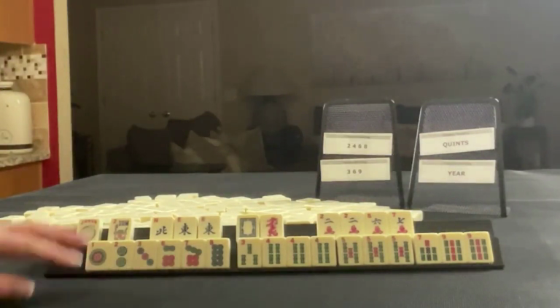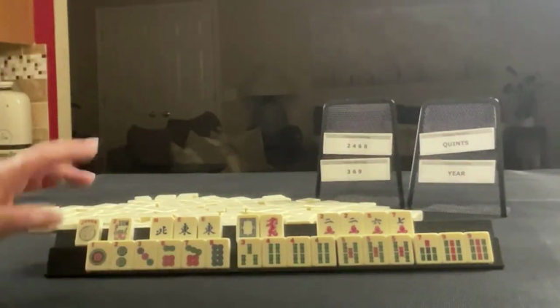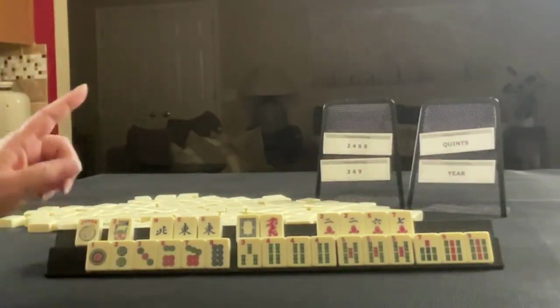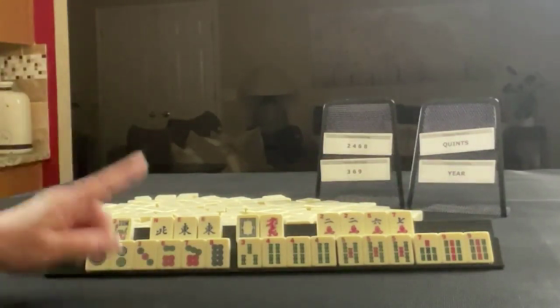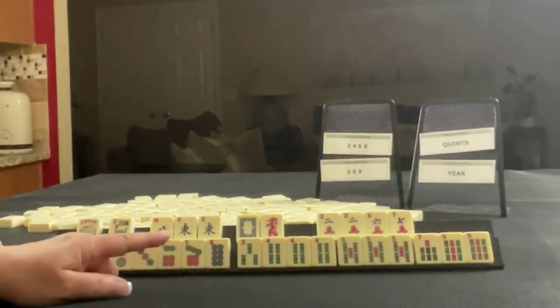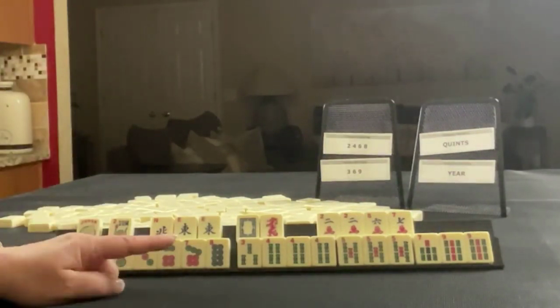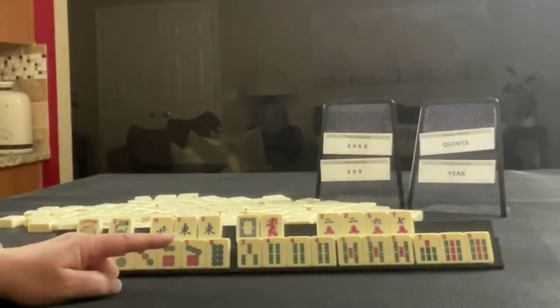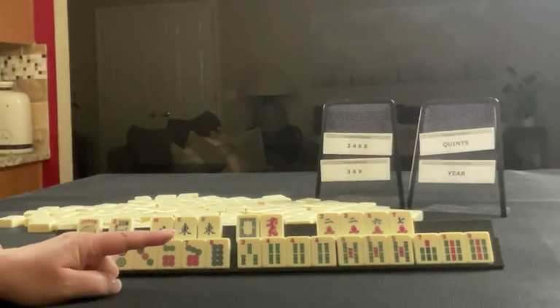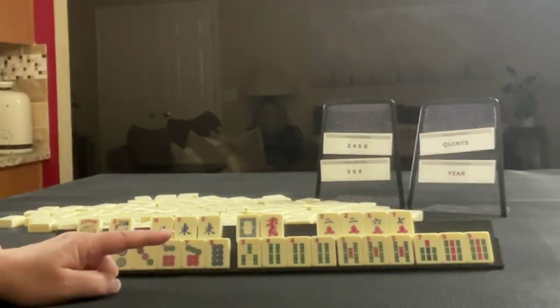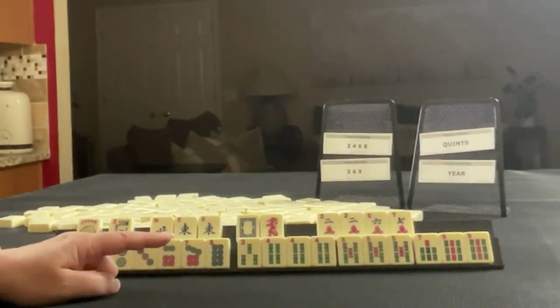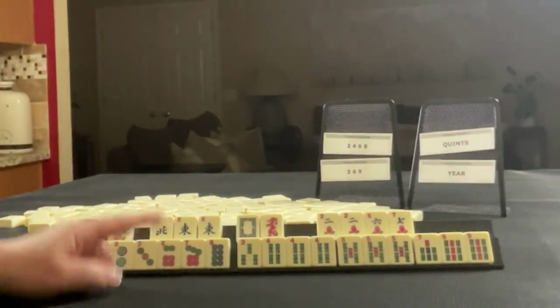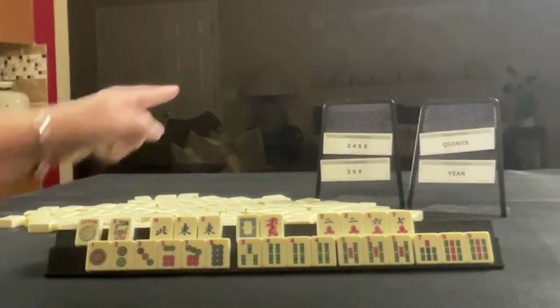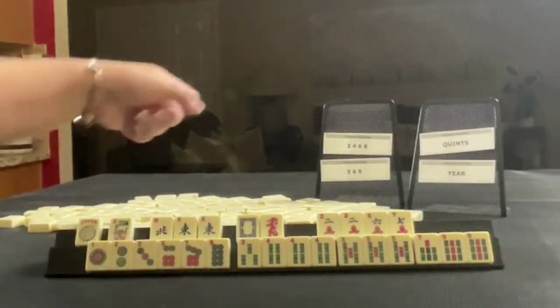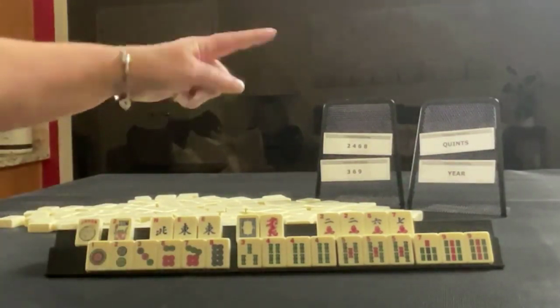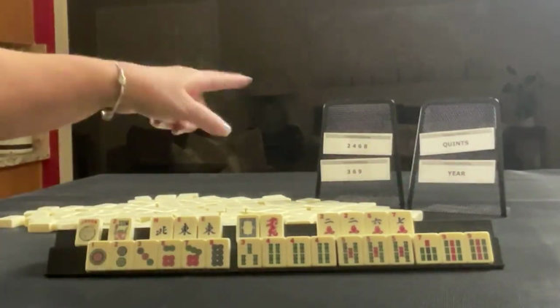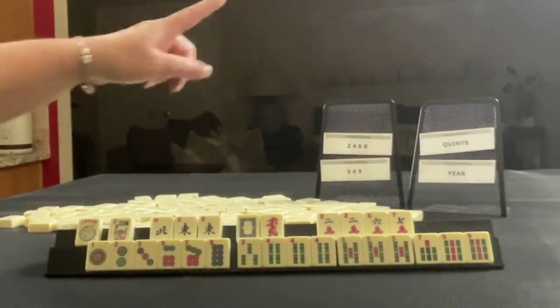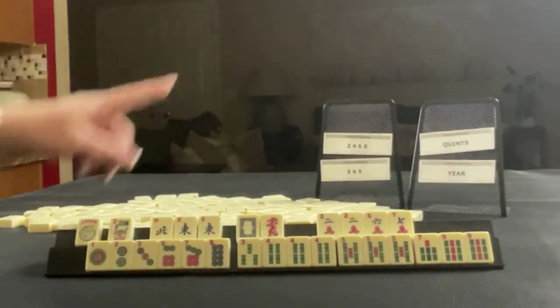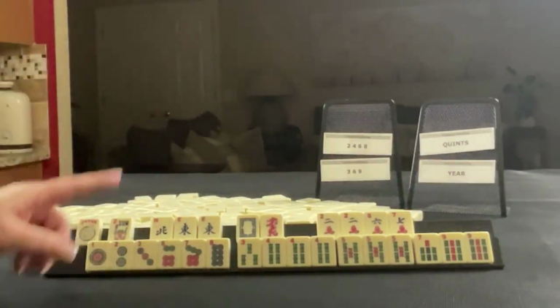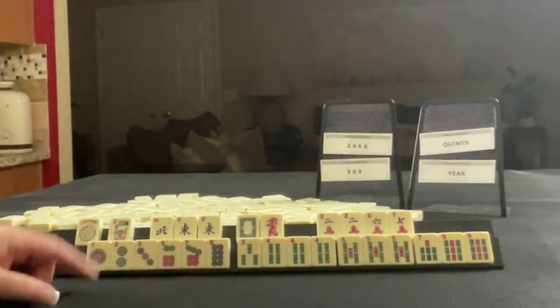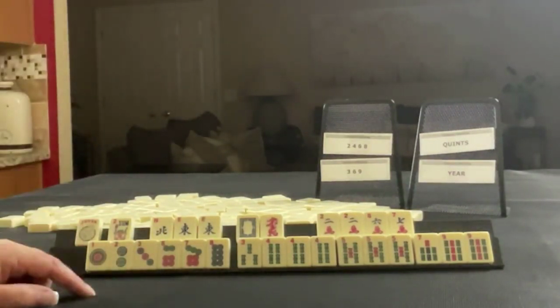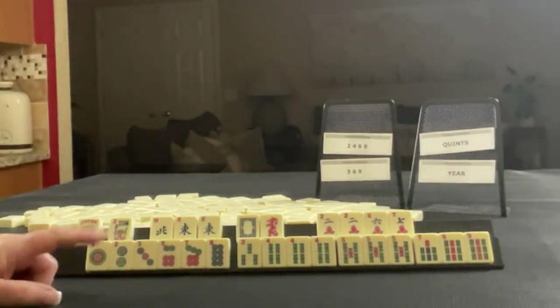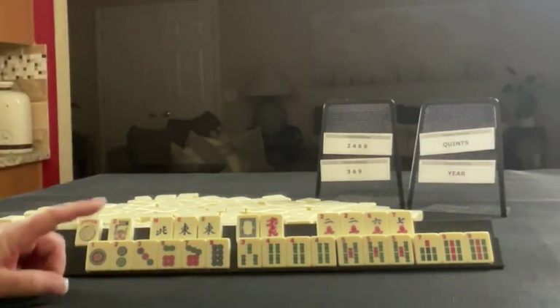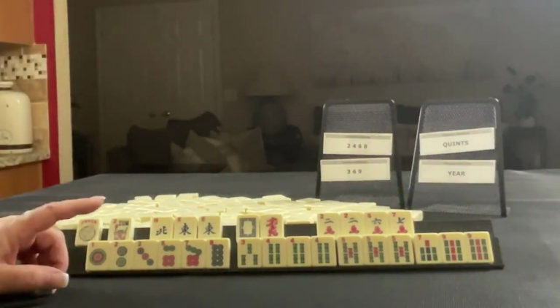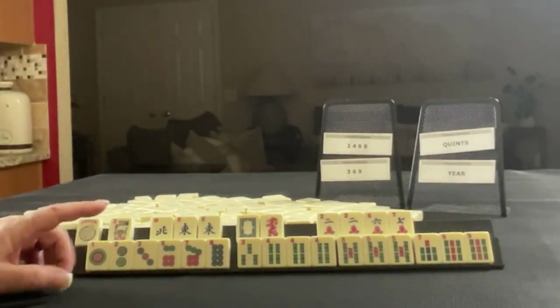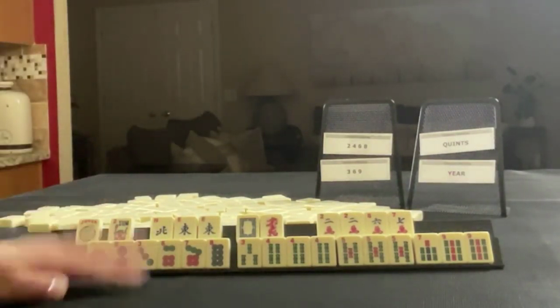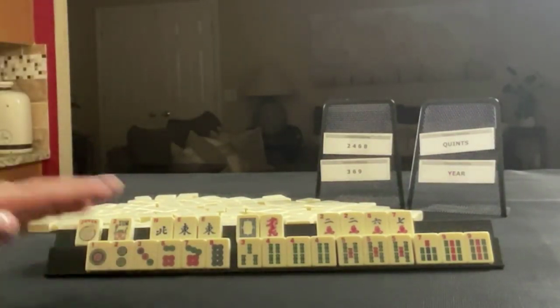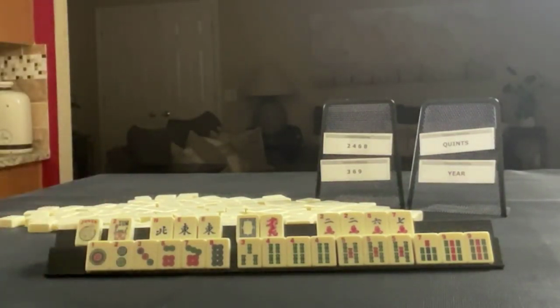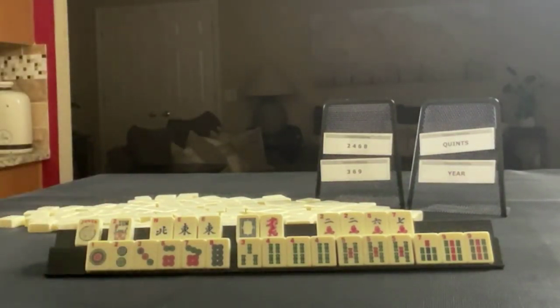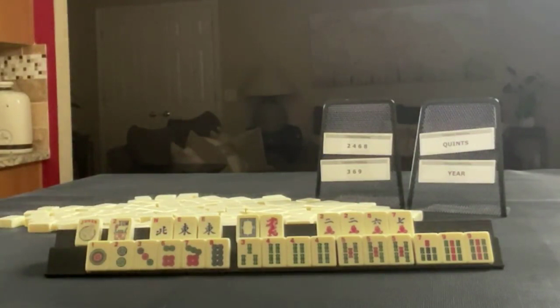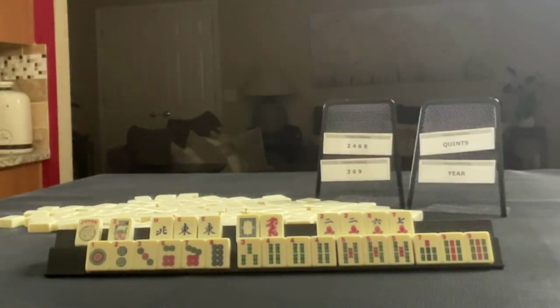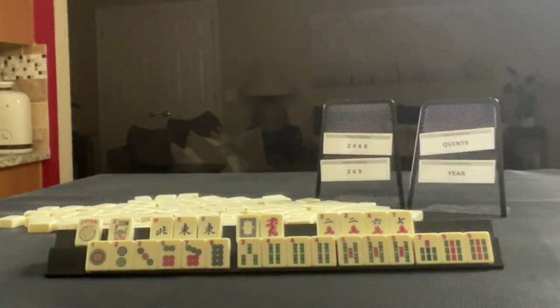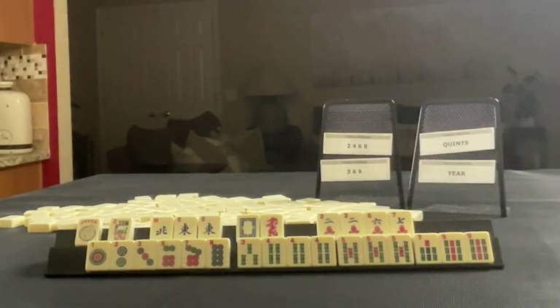If these were your tiles, which of these would you focus on and what would be your first discards?